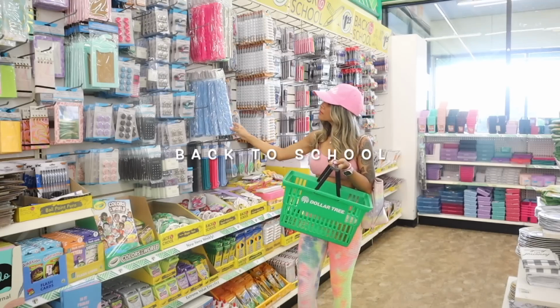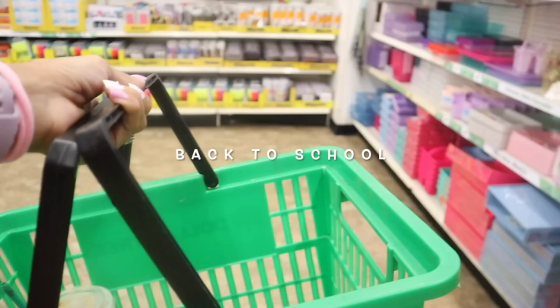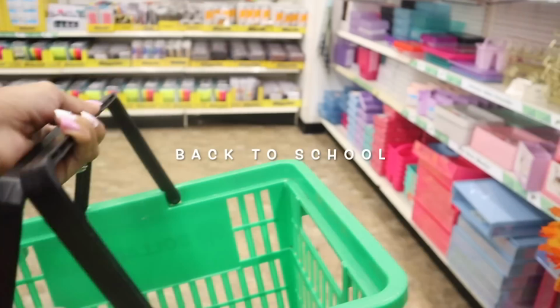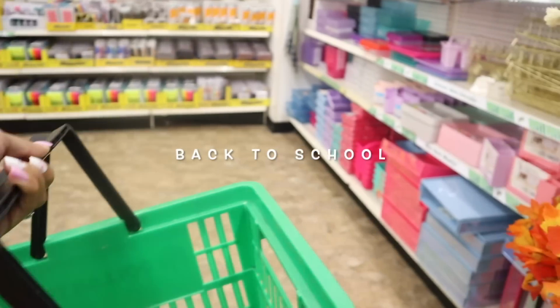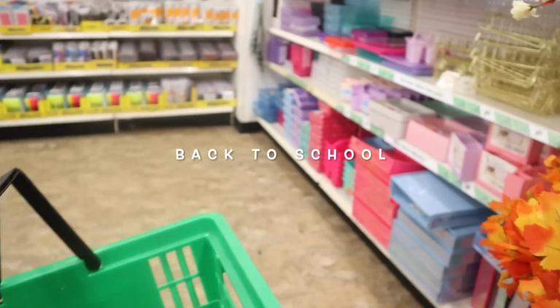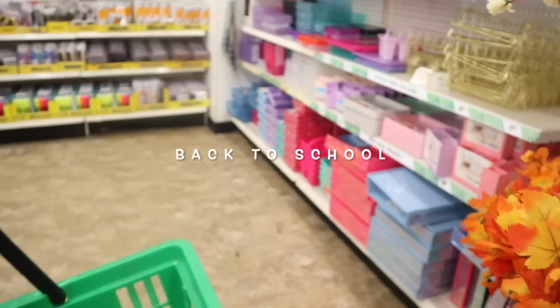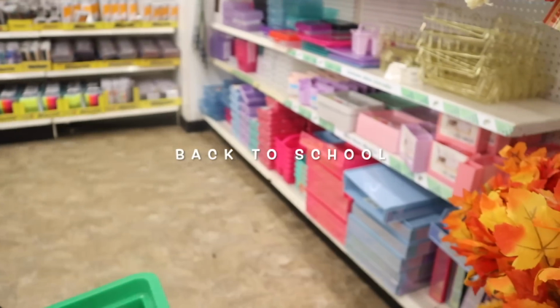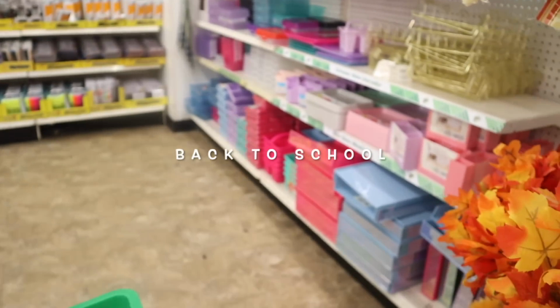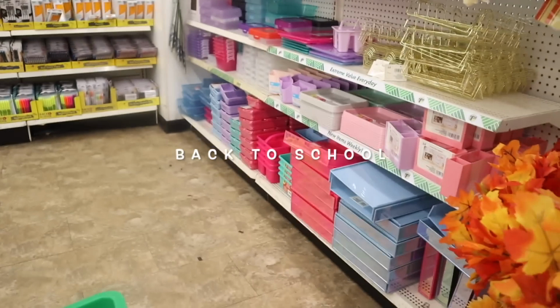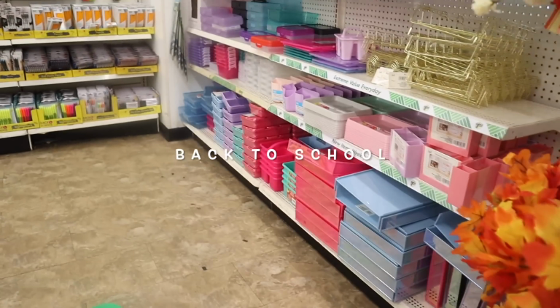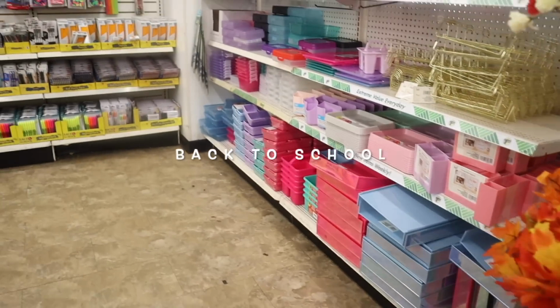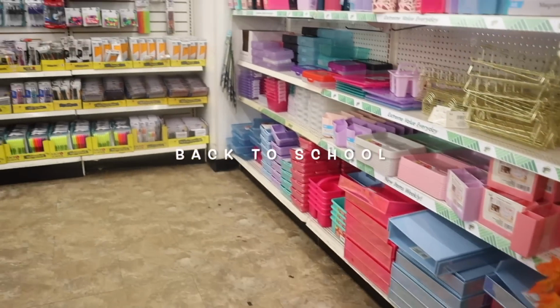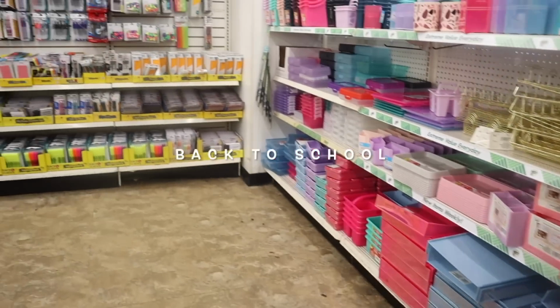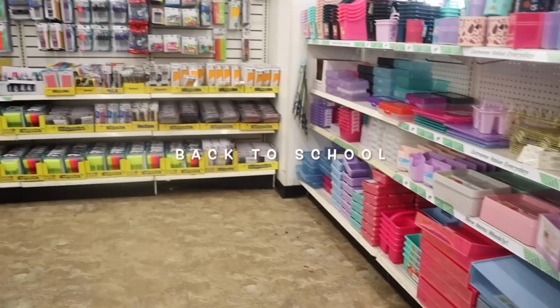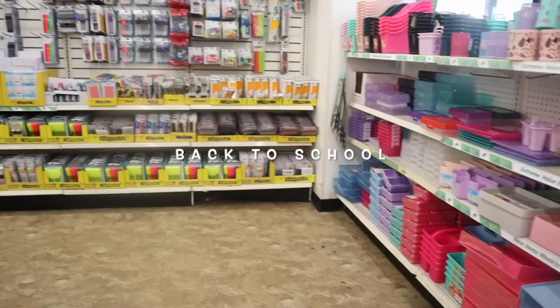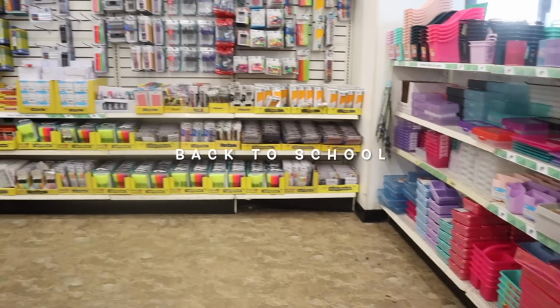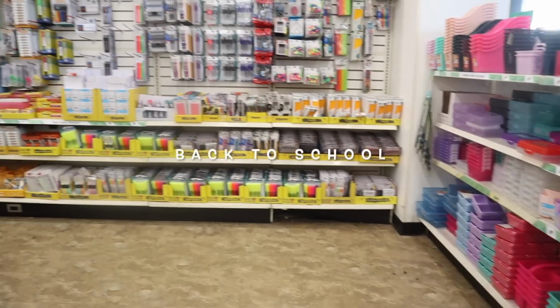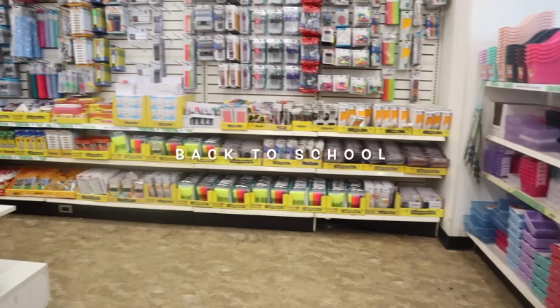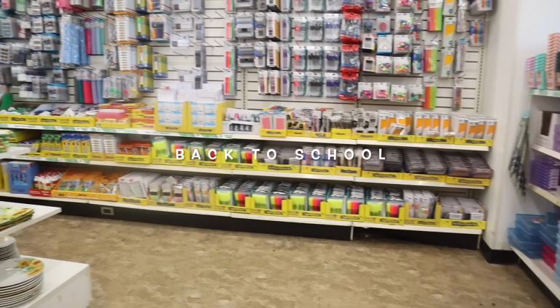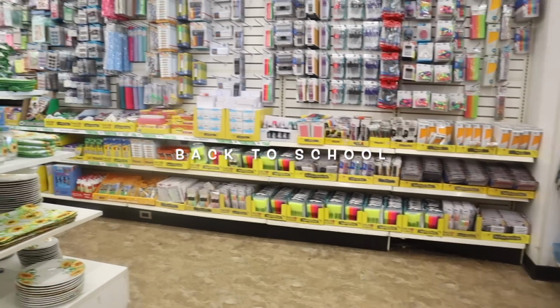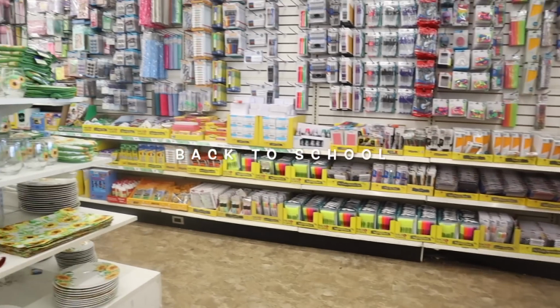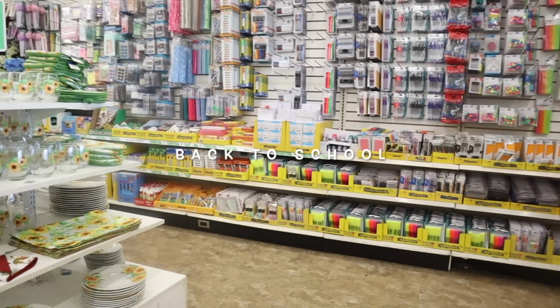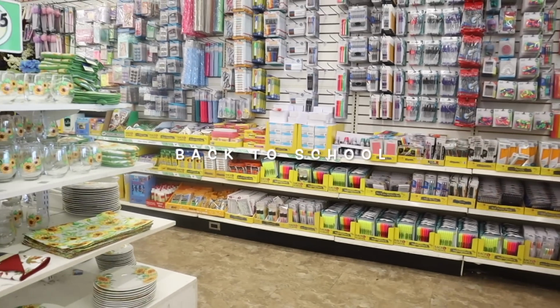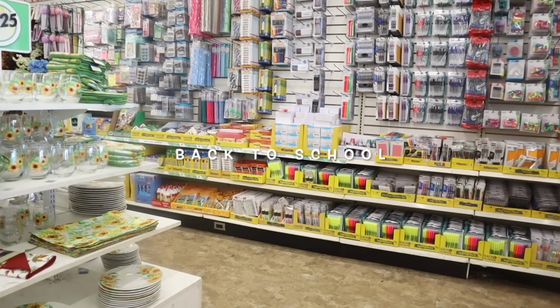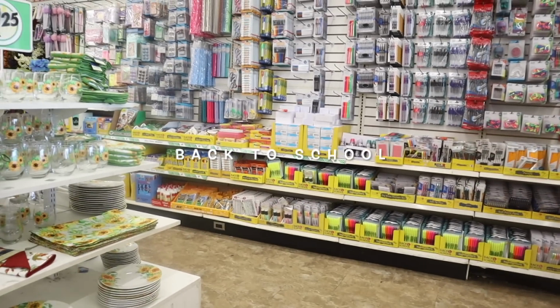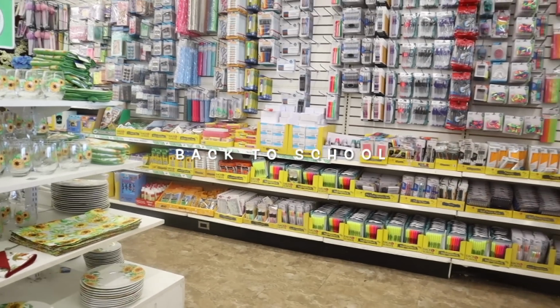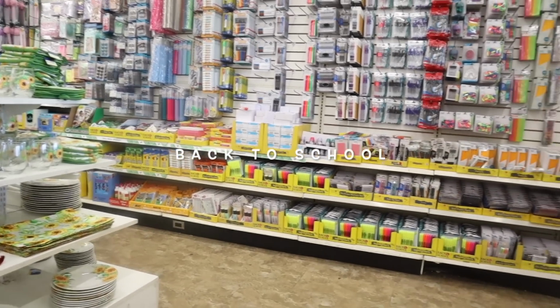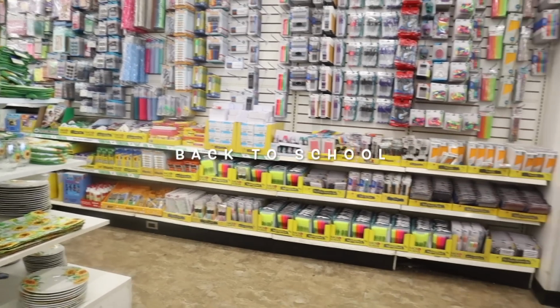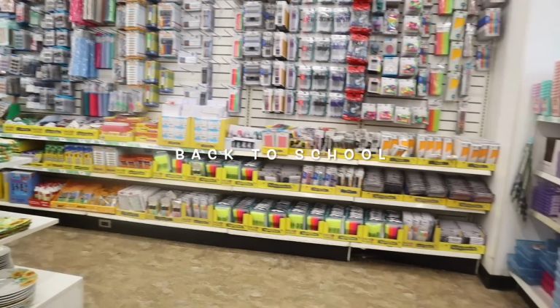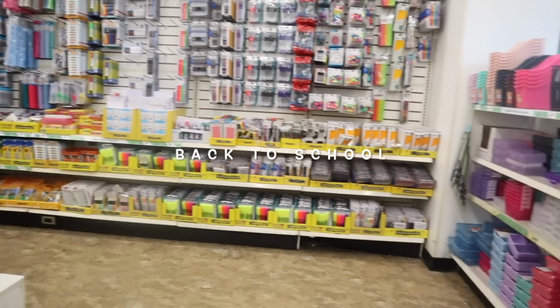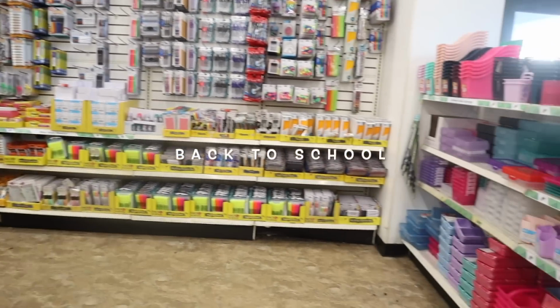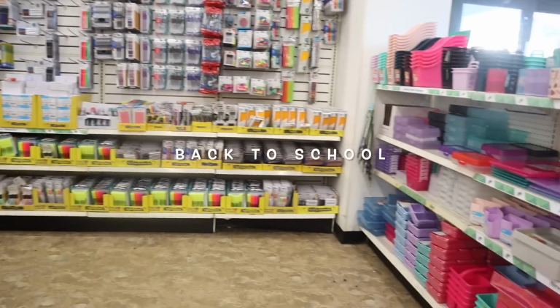Right when I walk in, they have so many back to school goodies already — I cannot believe it!